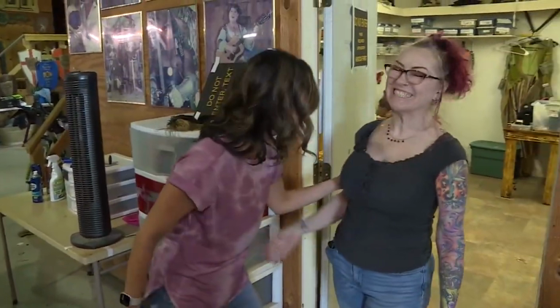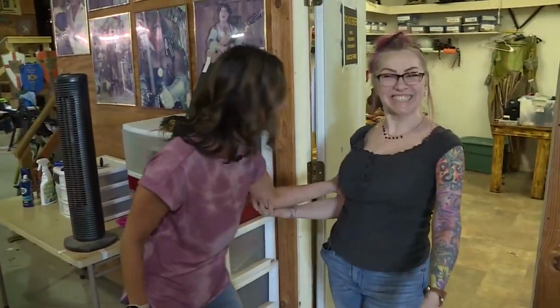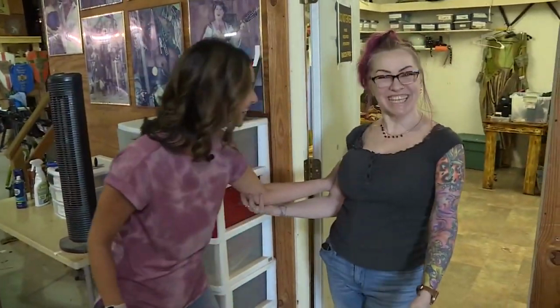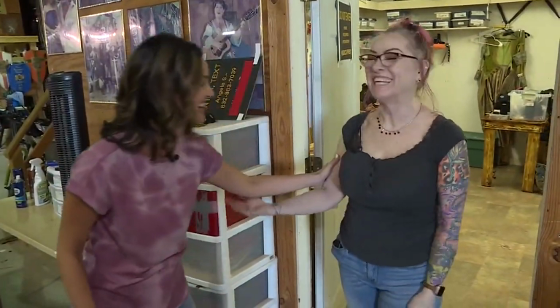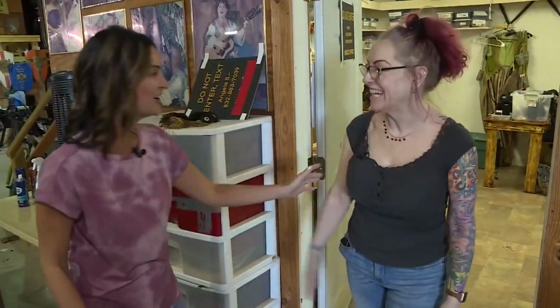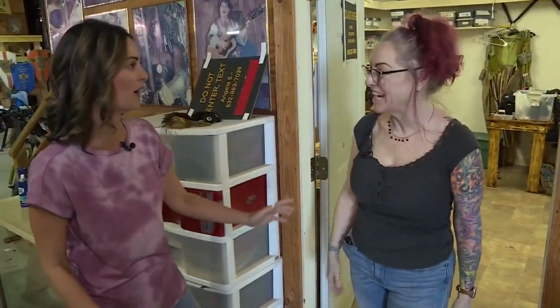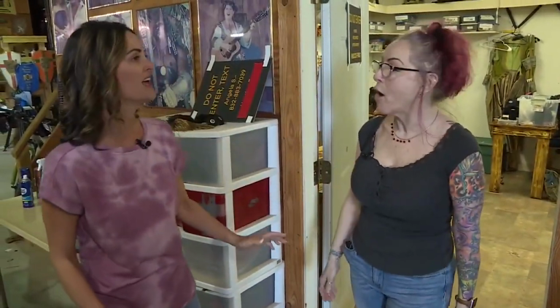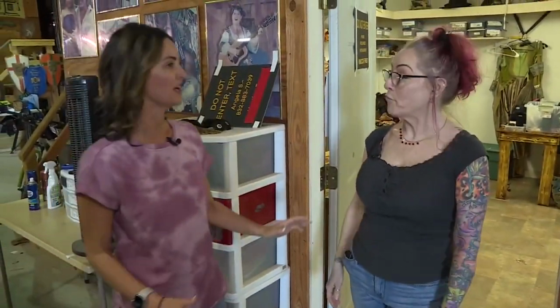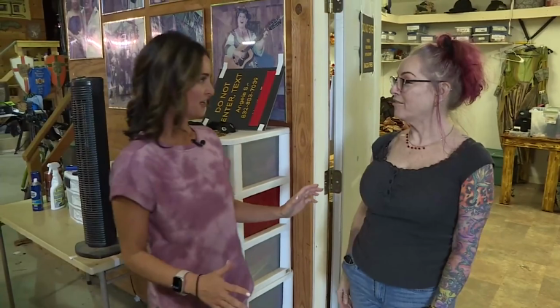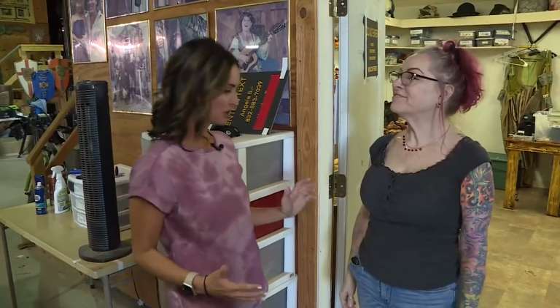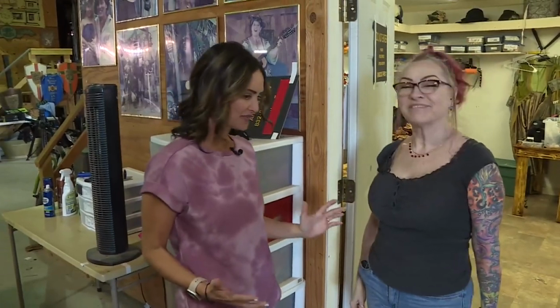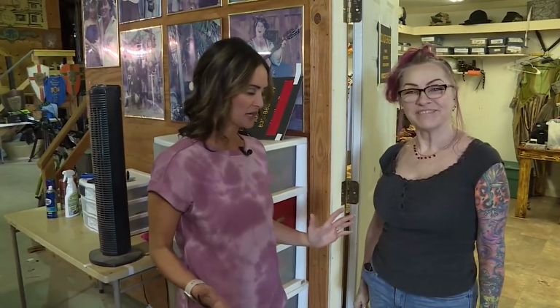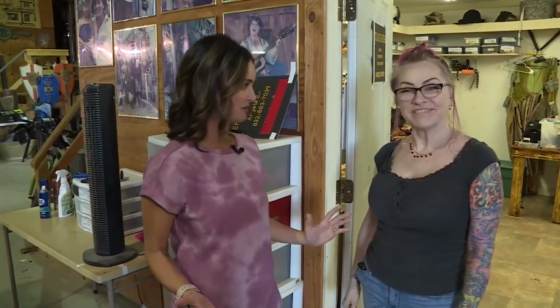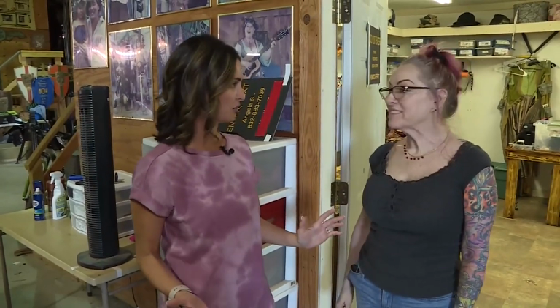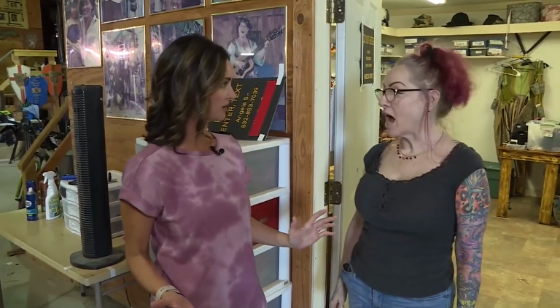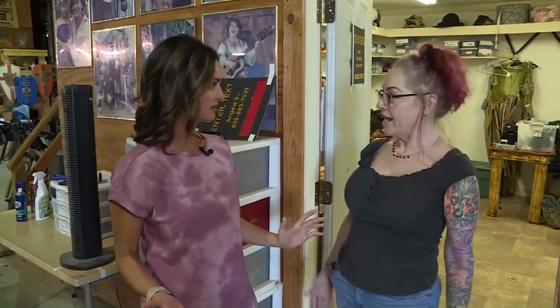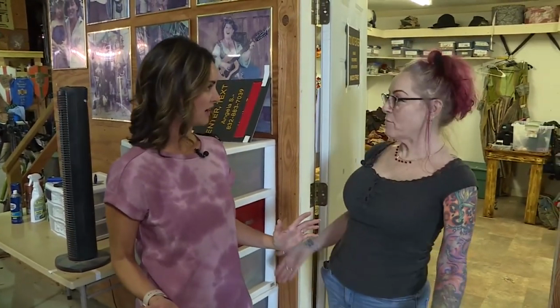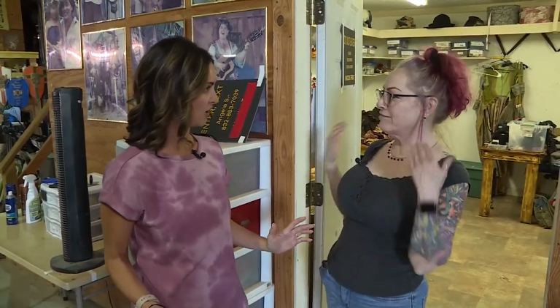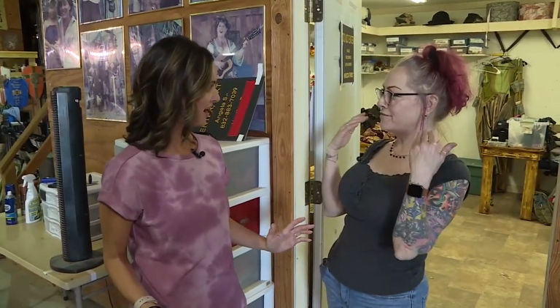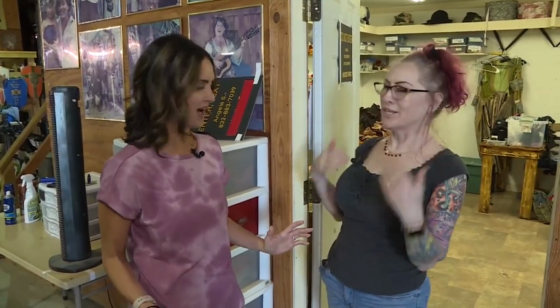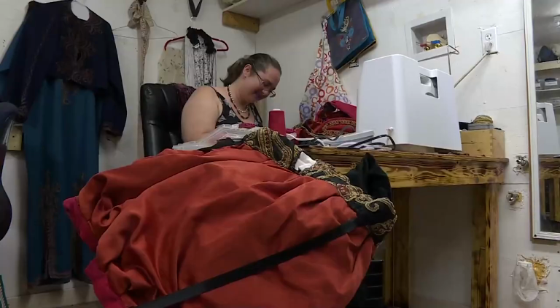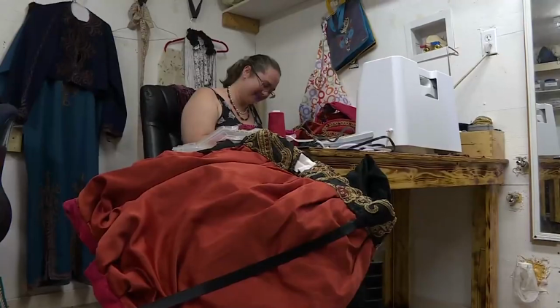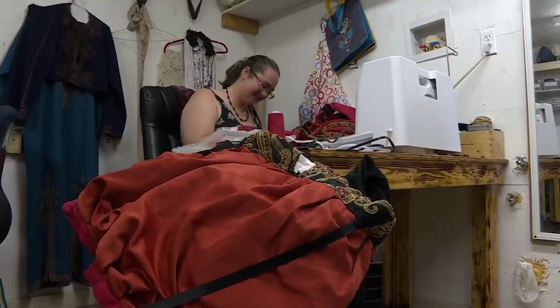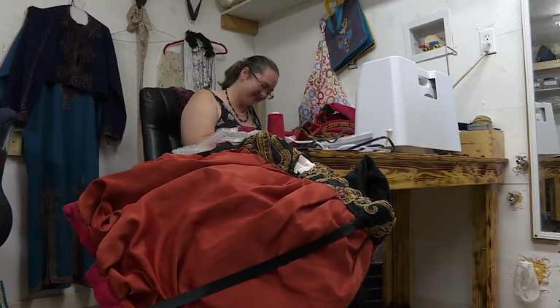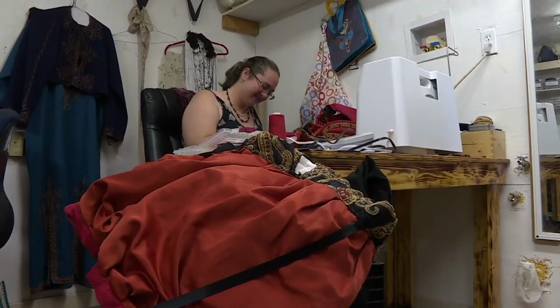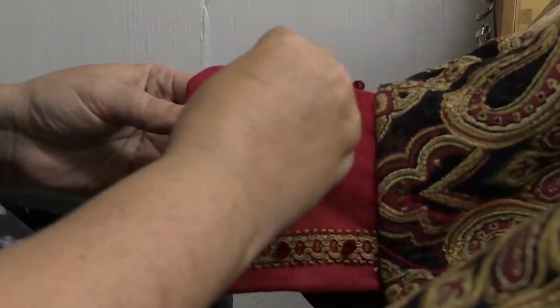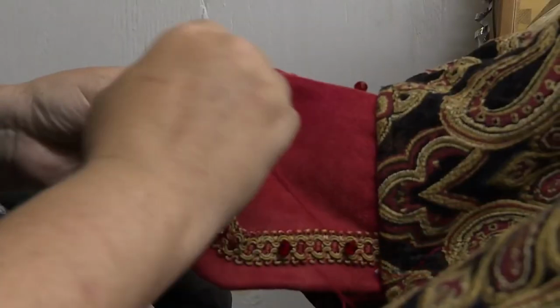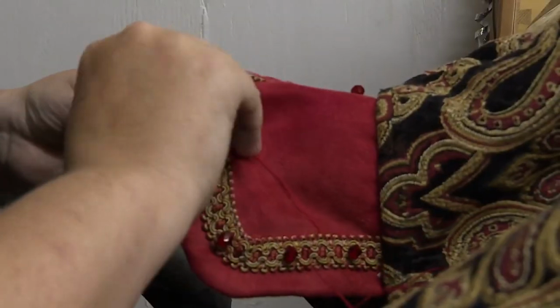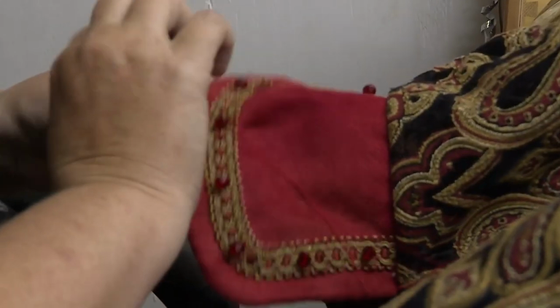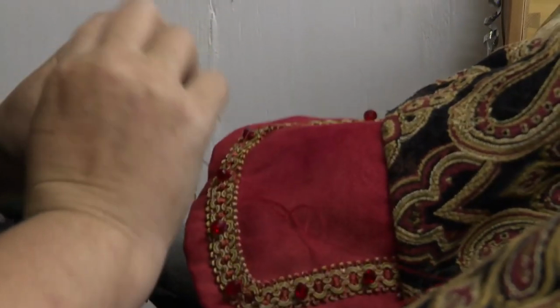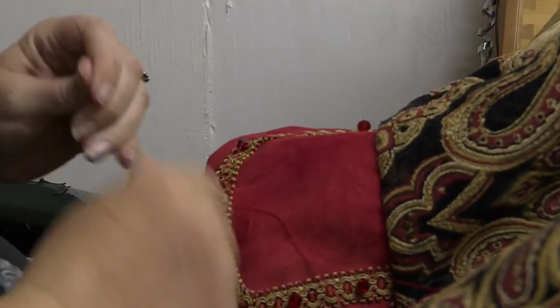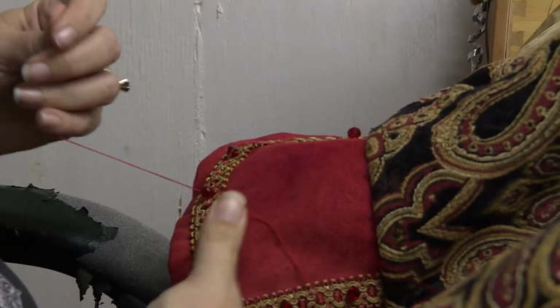Hi, how are you? I'm well. You're going to give us the ultimate tour. I am. I'd love to. This is actually where we do the sewing. Come on in.